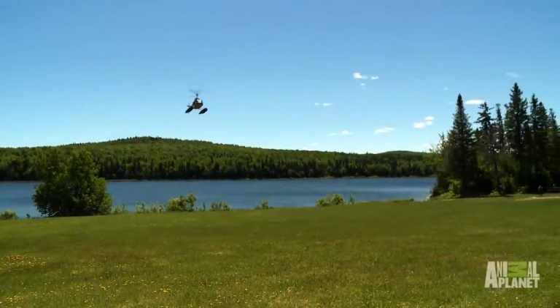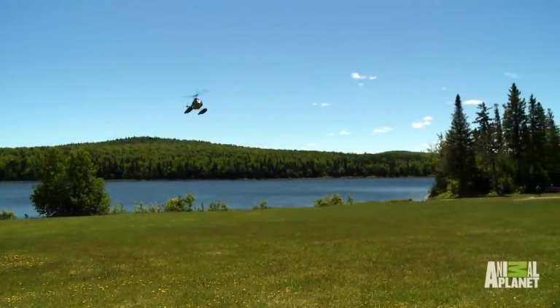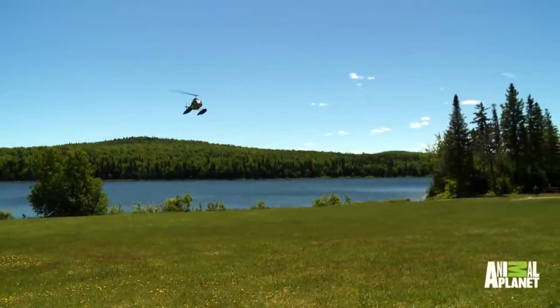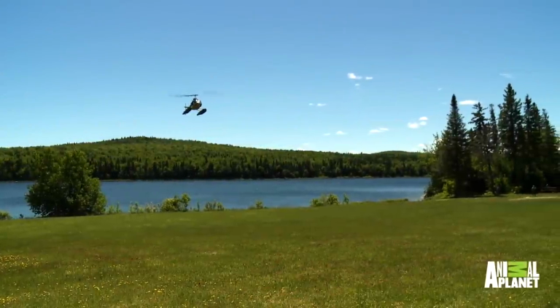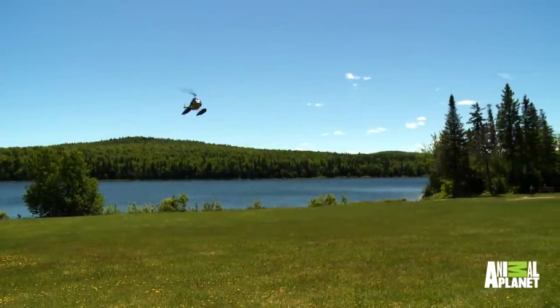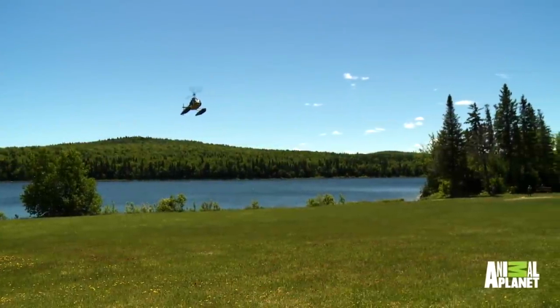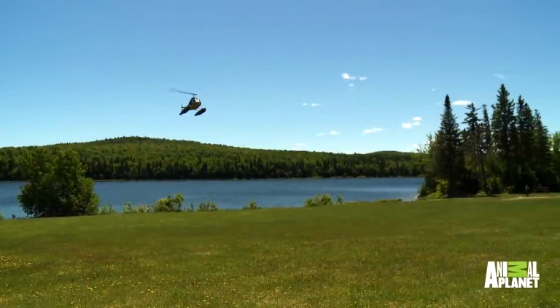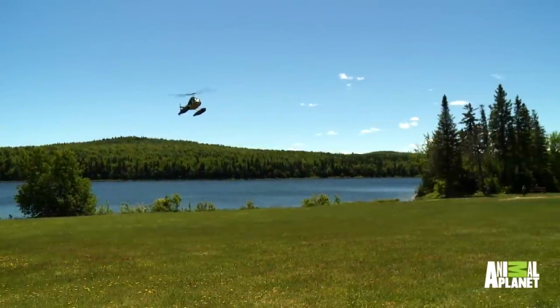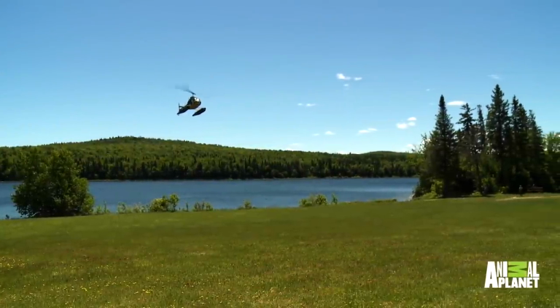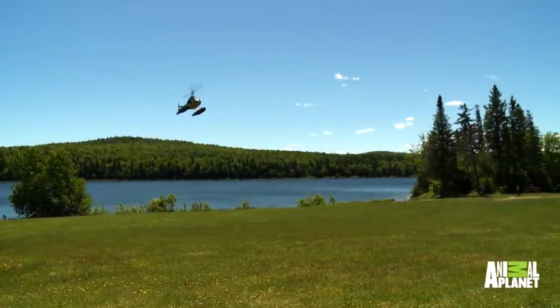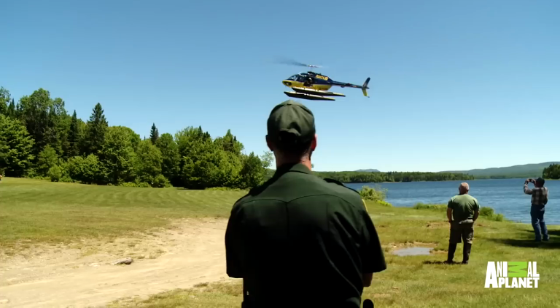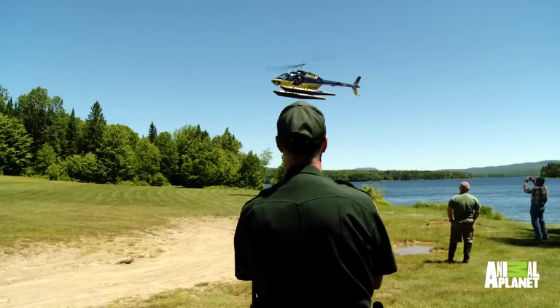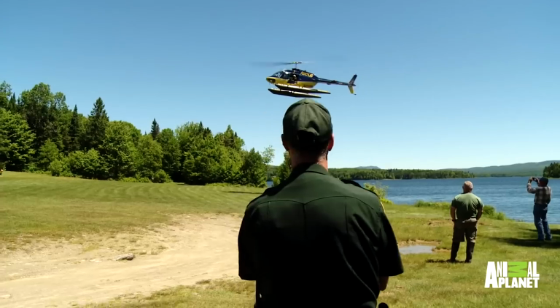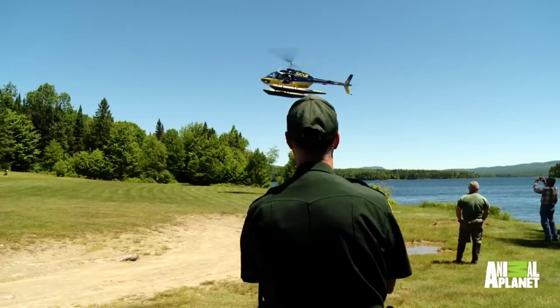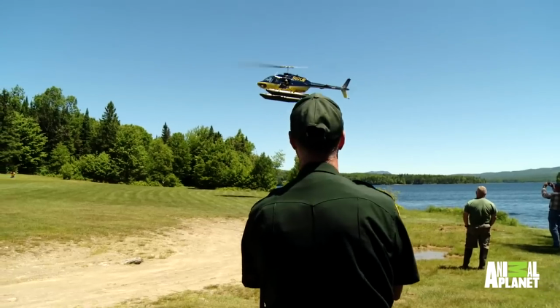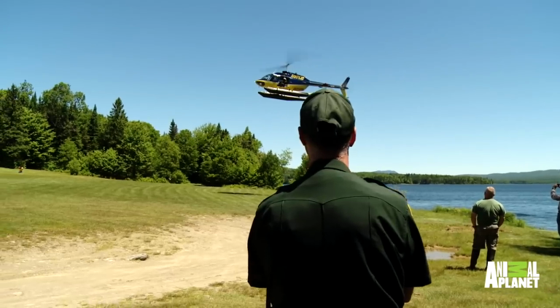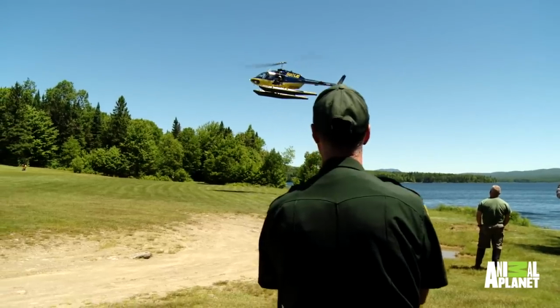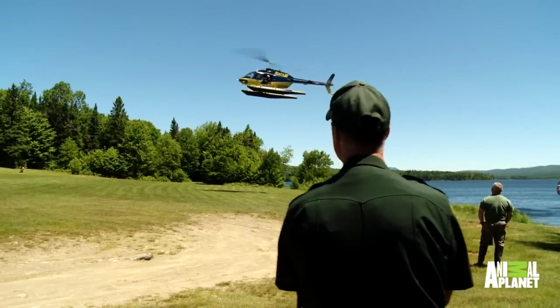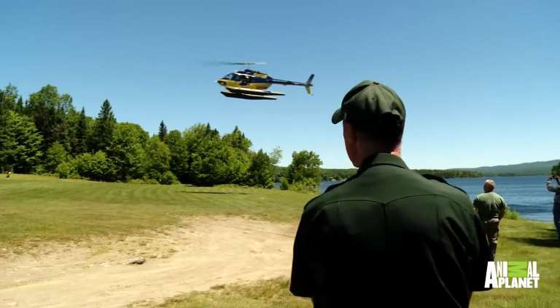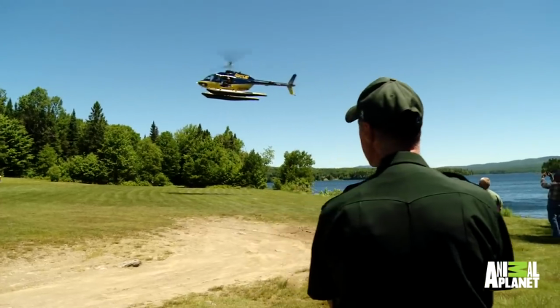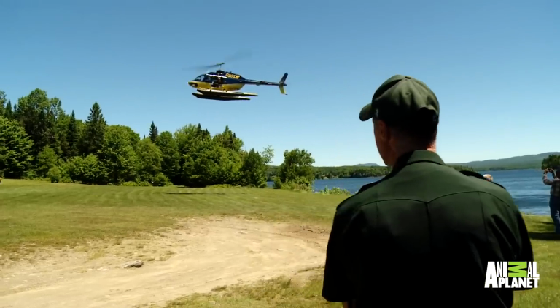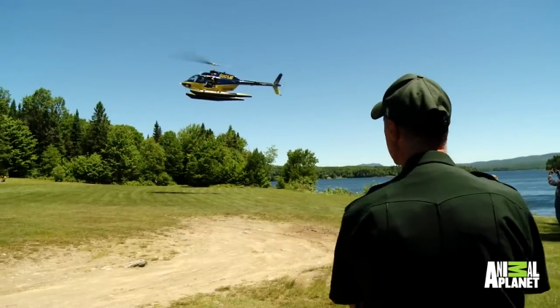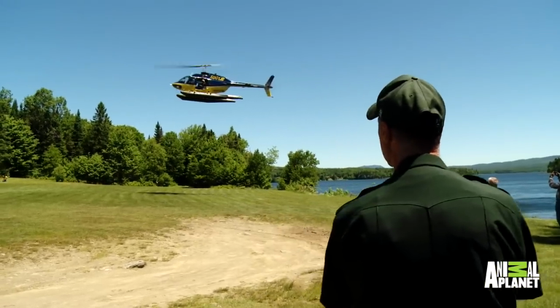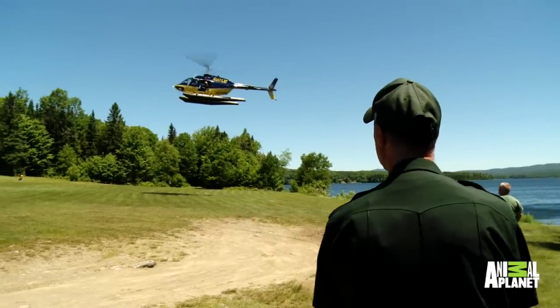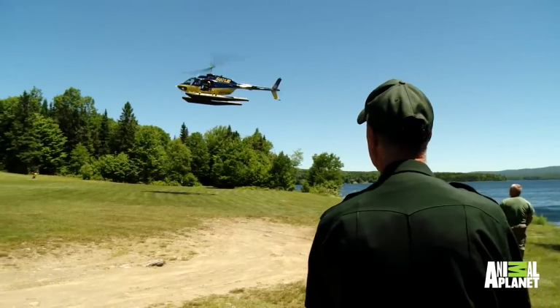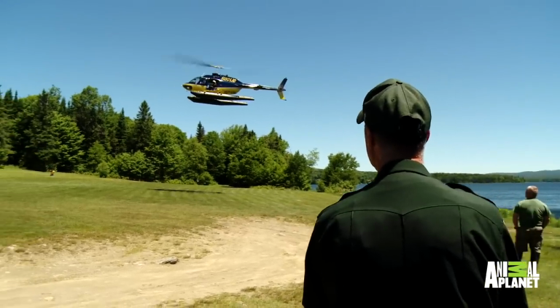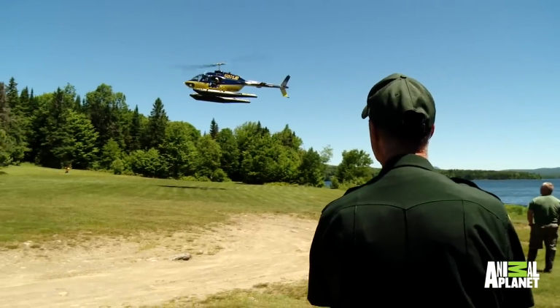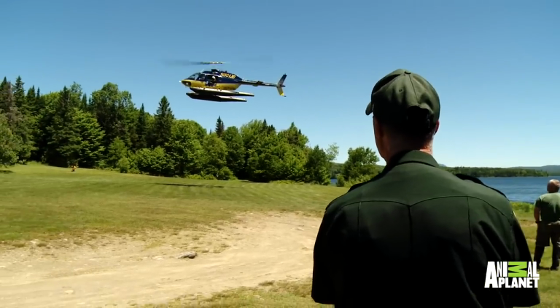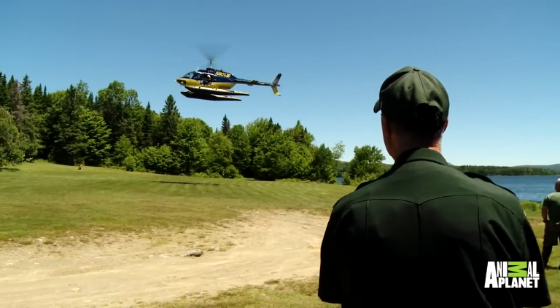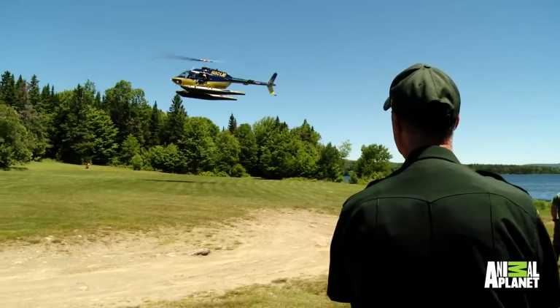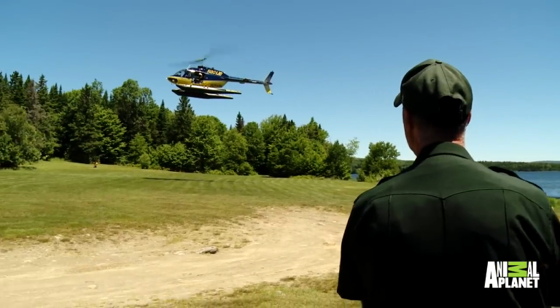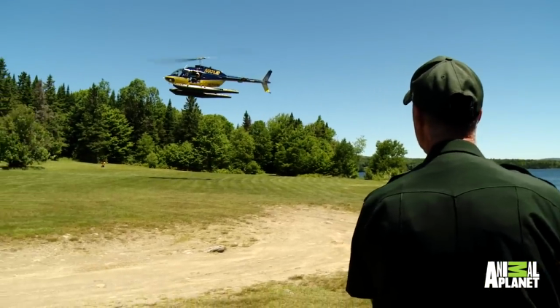The chopper is used to best get them to these remote ponds that aren't accessible by vehicle.